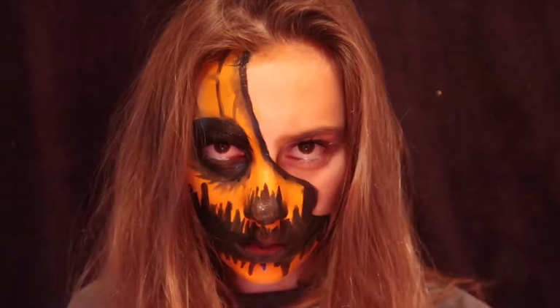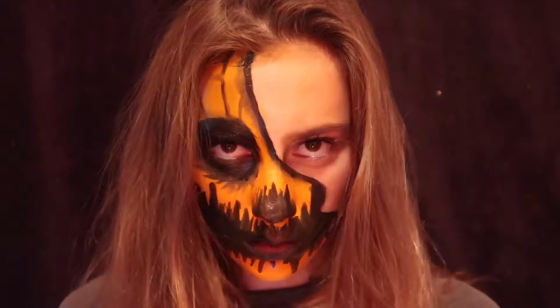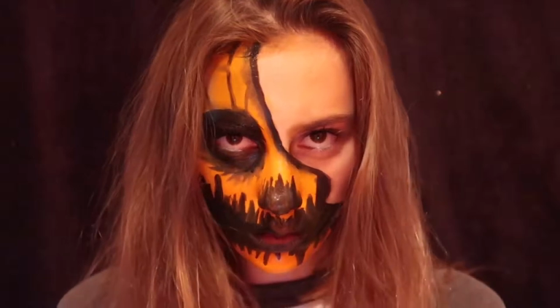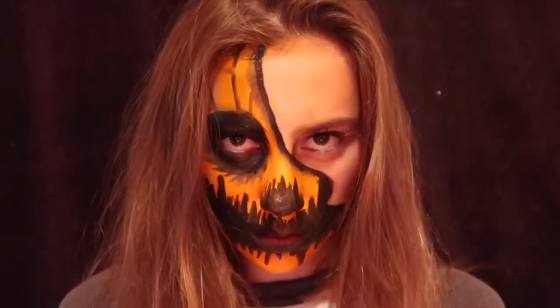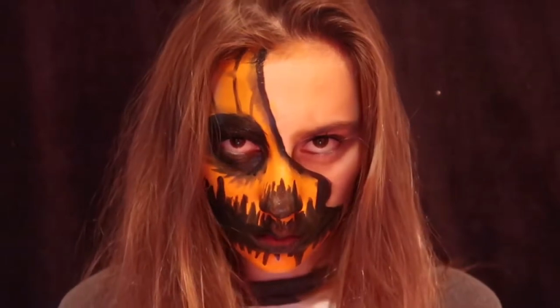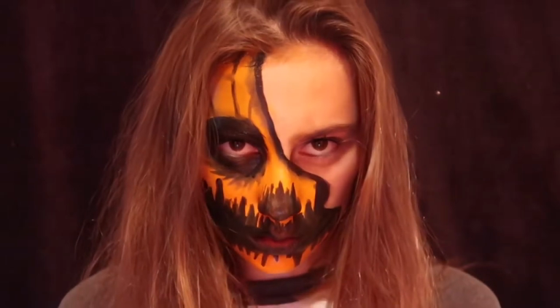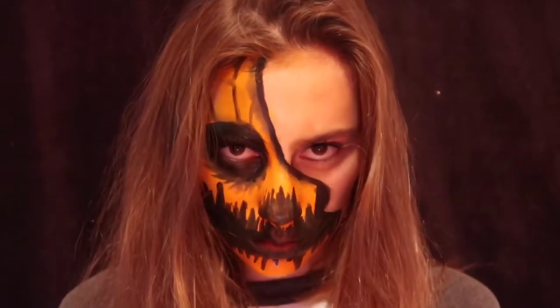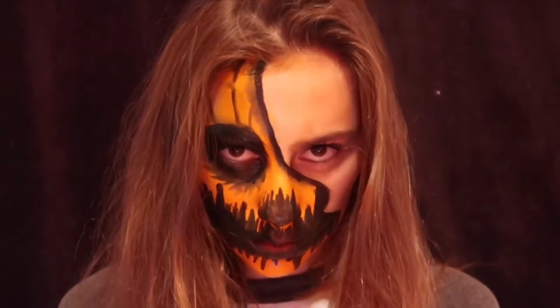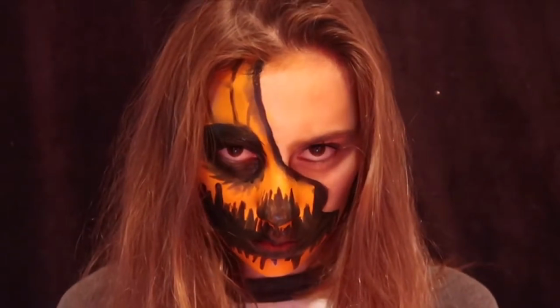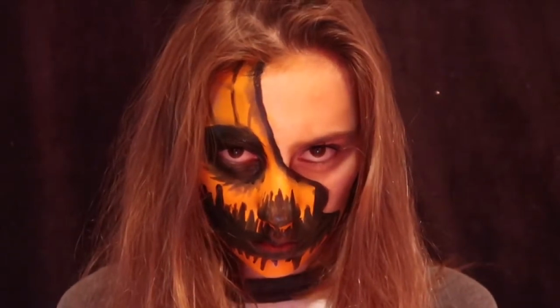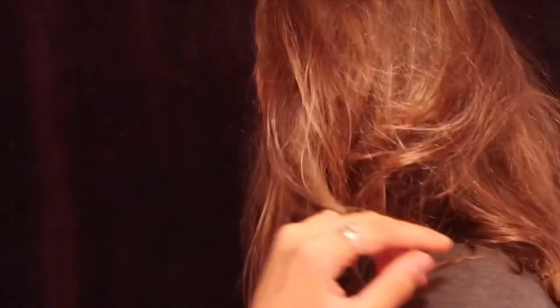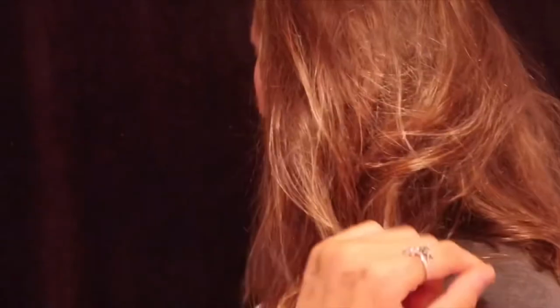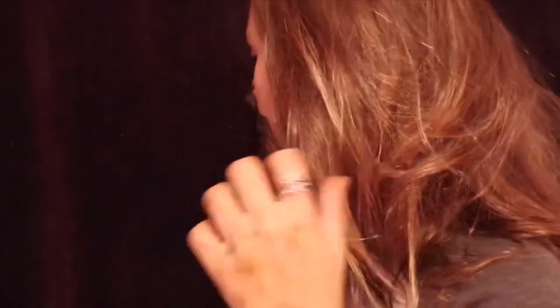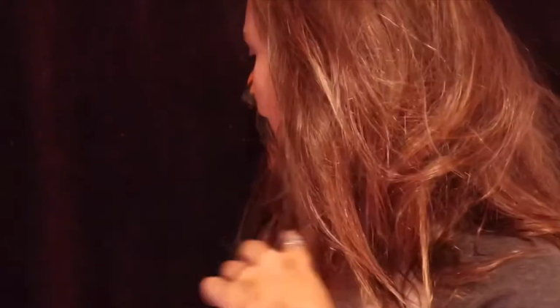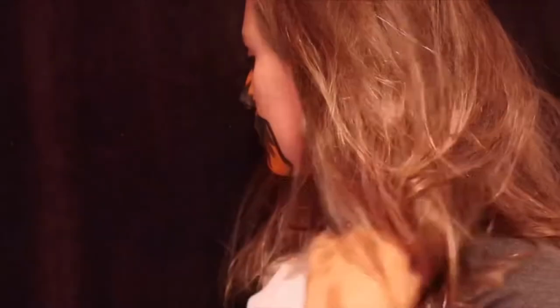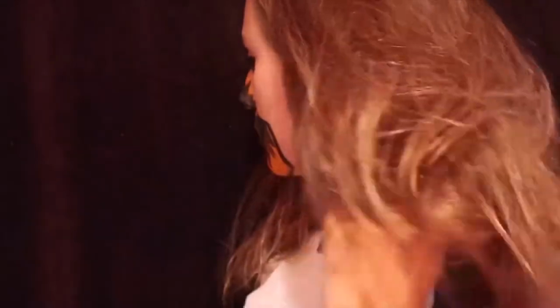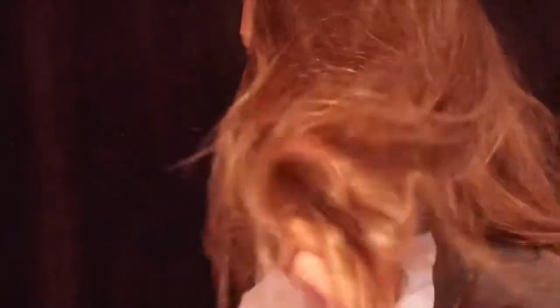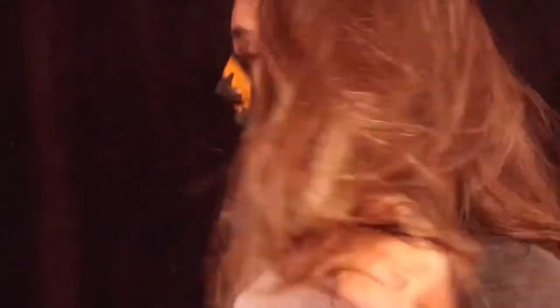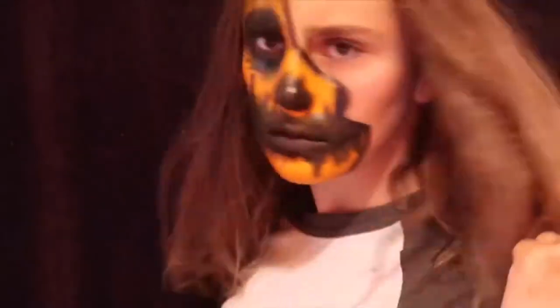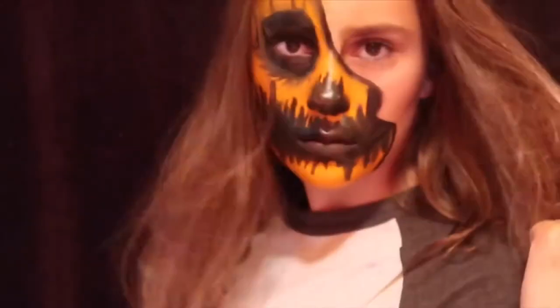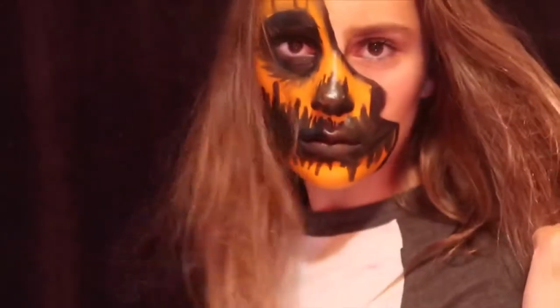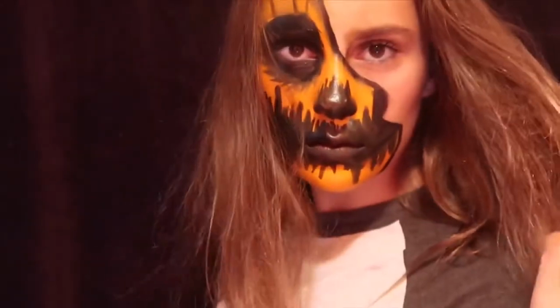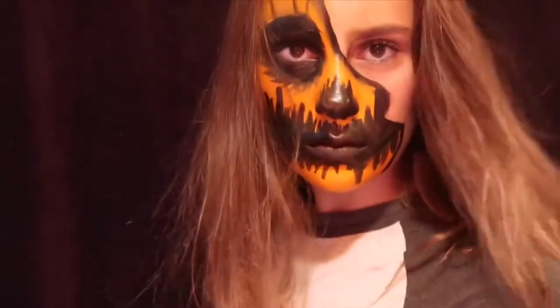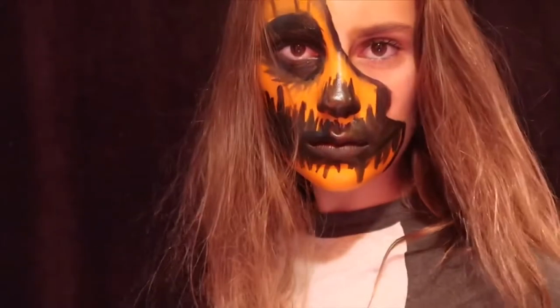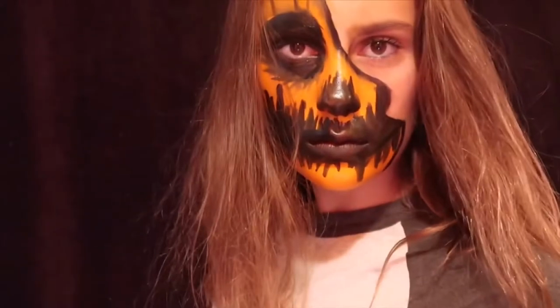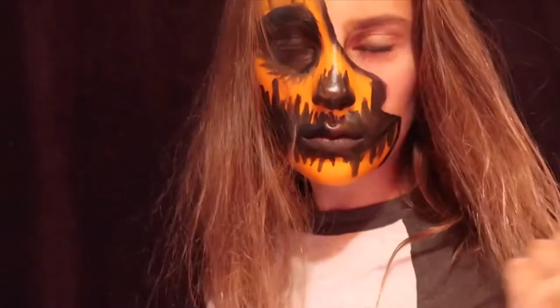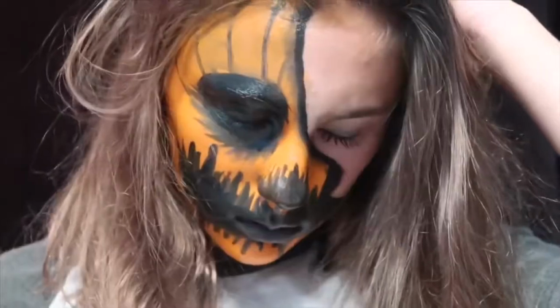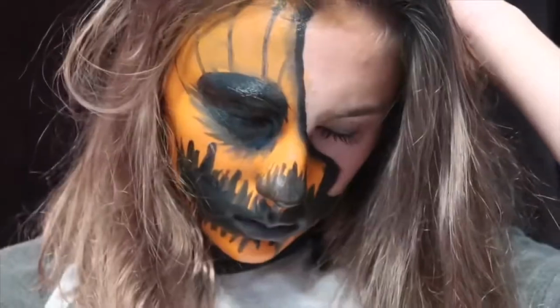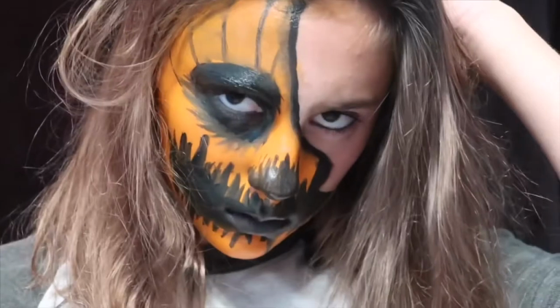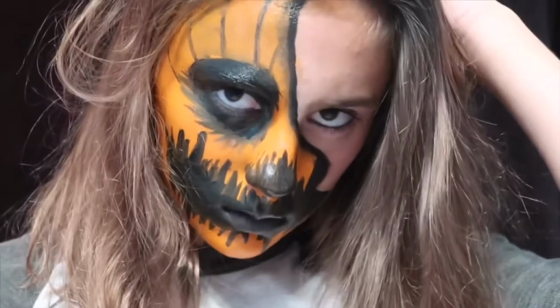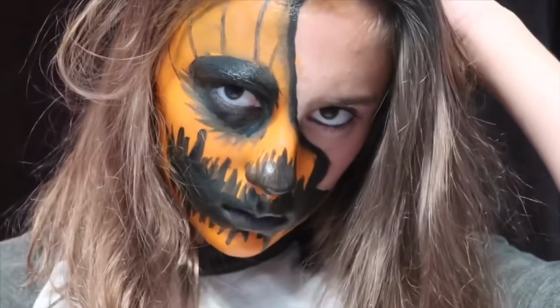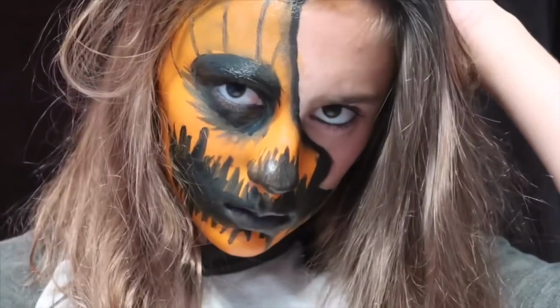Hi everyone, I am doing this awesome makeup look and if you want to know how to get it then keep watching the video.